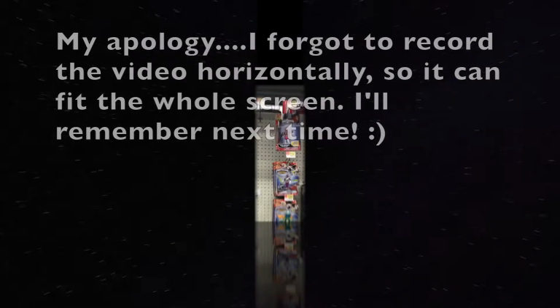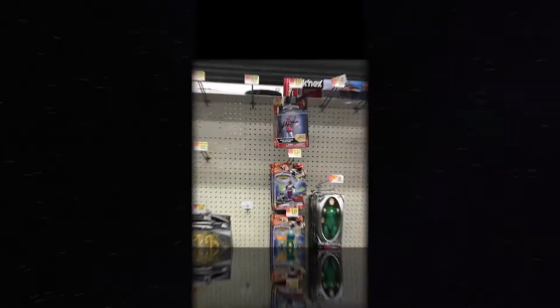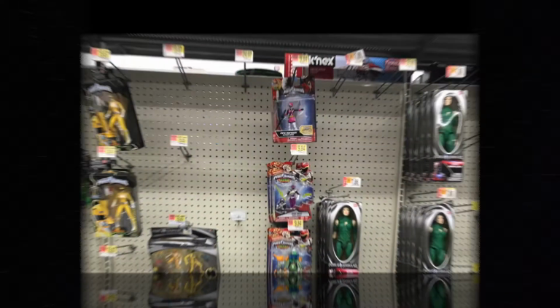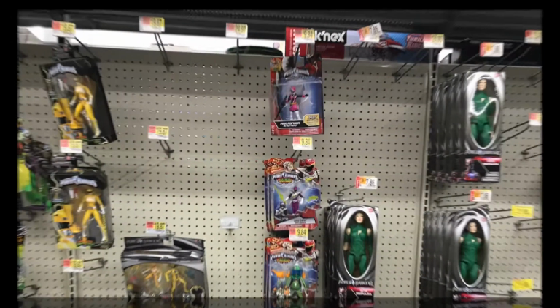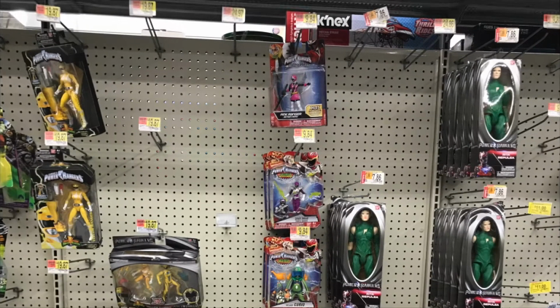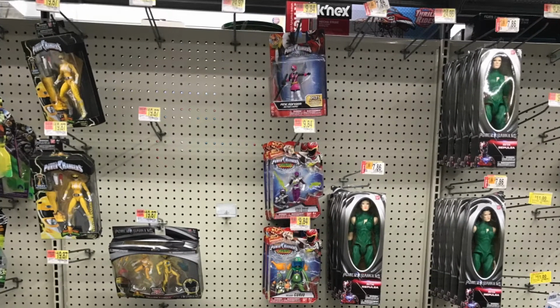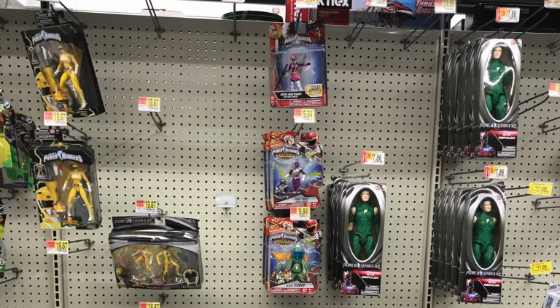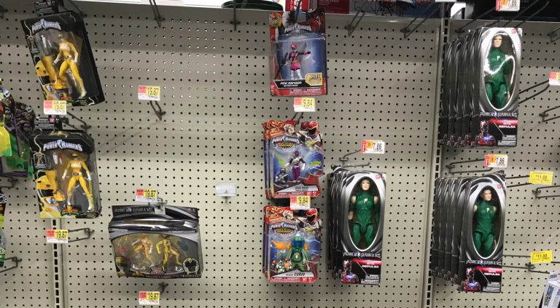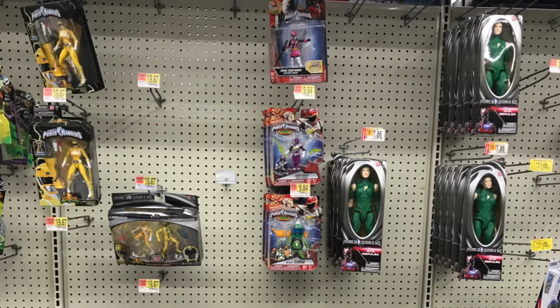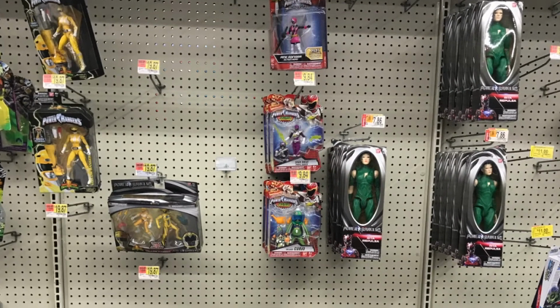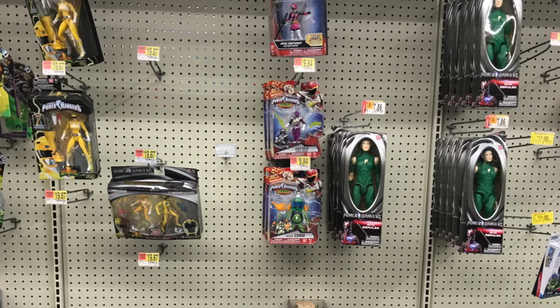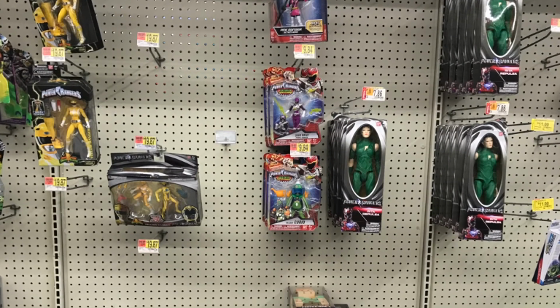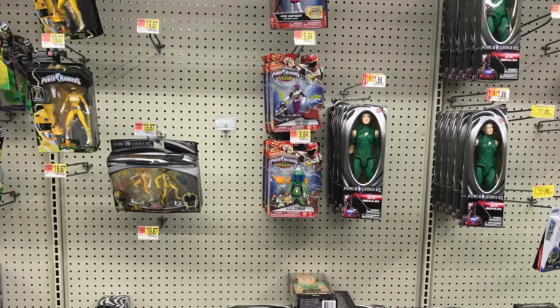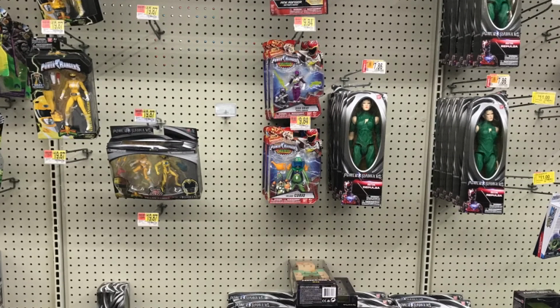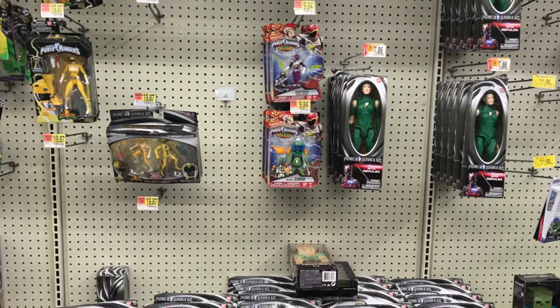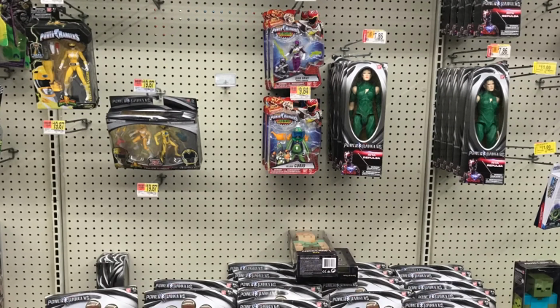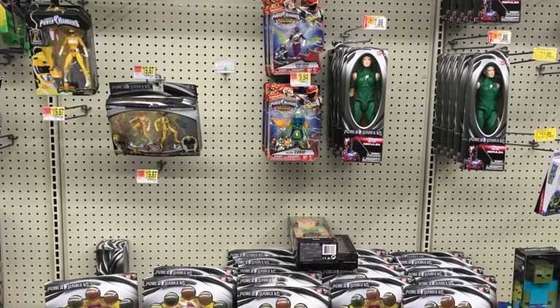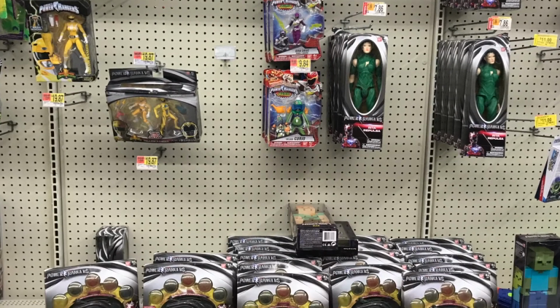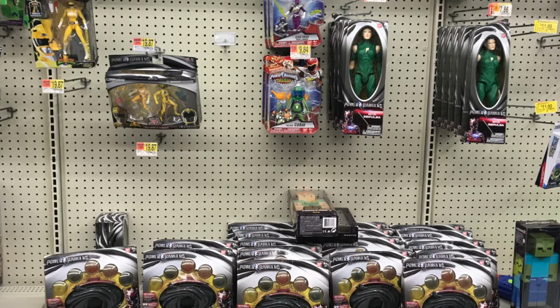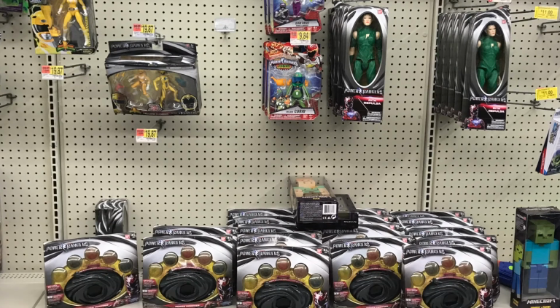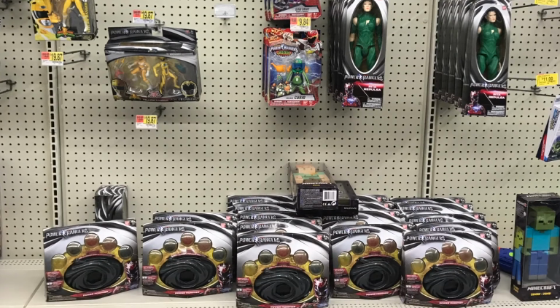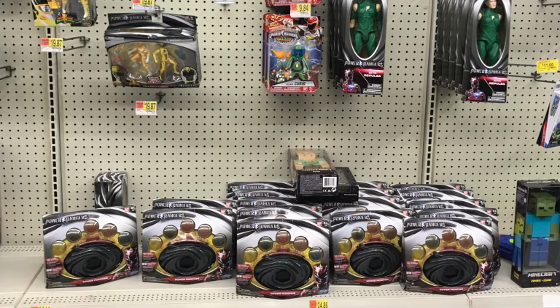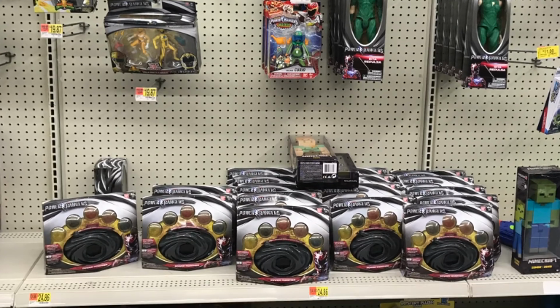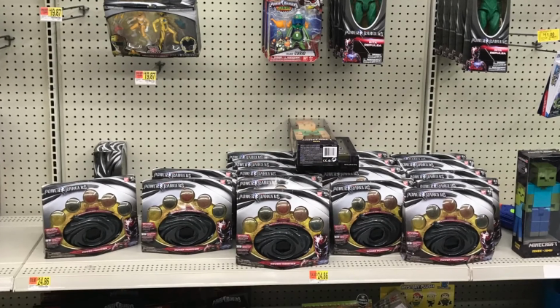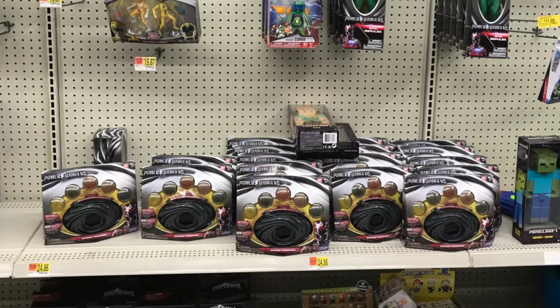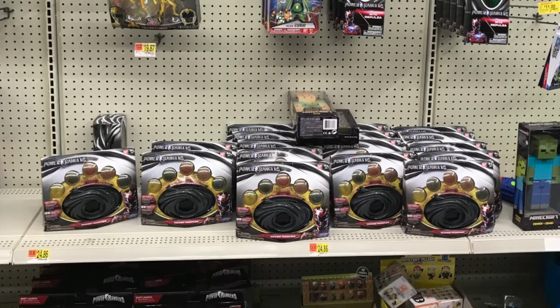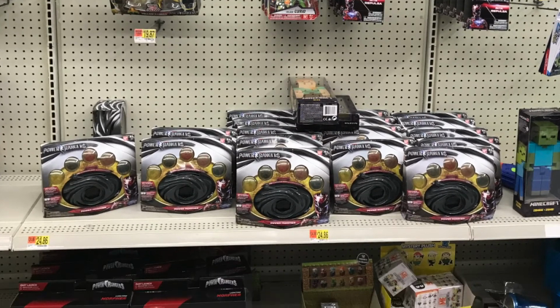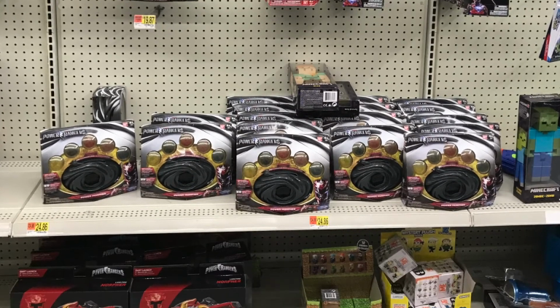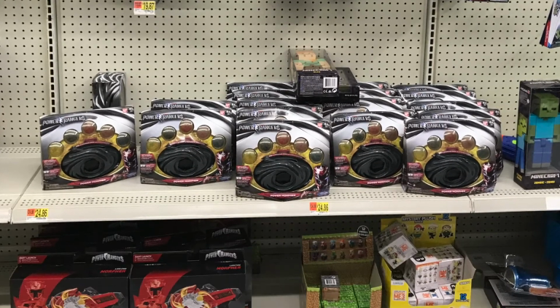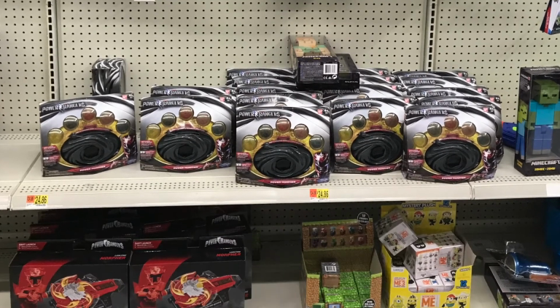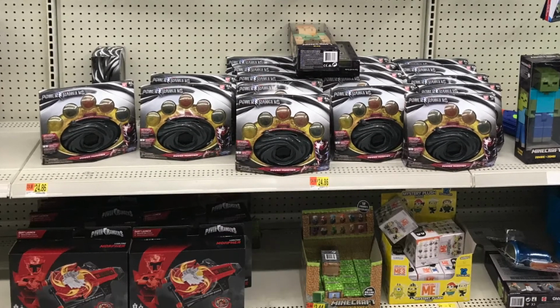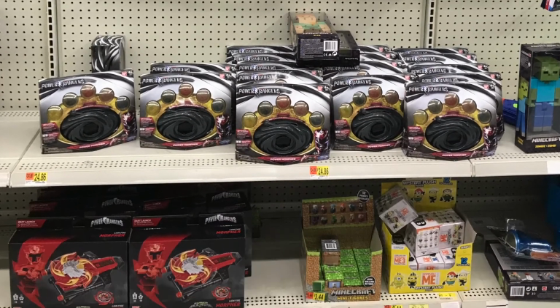Here is the Power Rangers section. There's nothing really new here except for the Lion Fire Morpher.